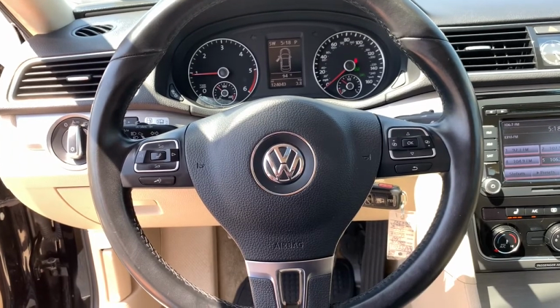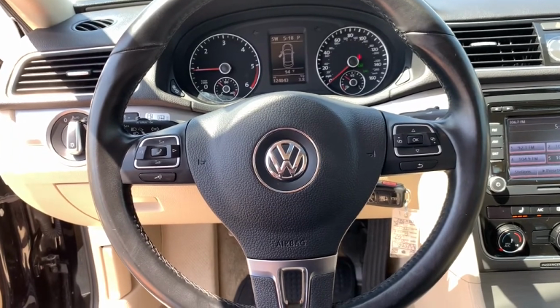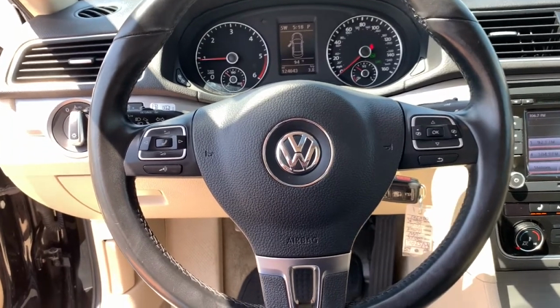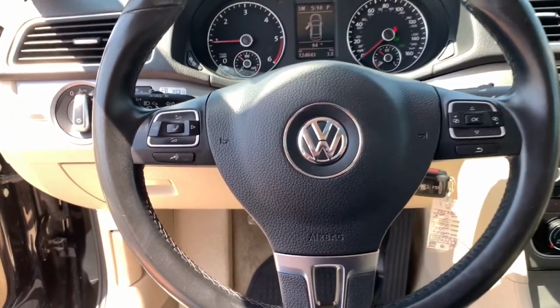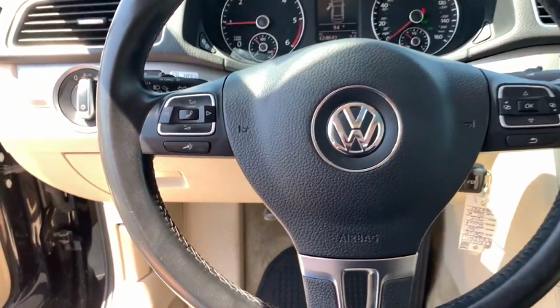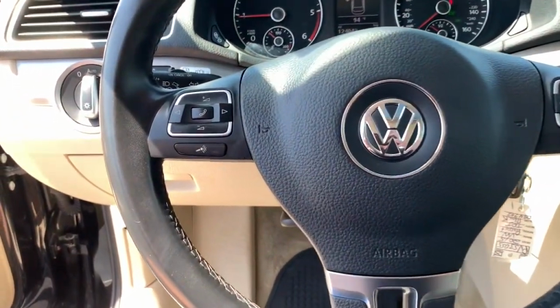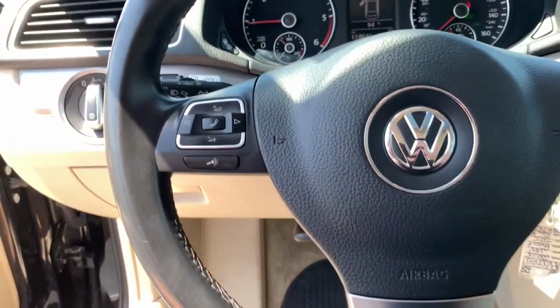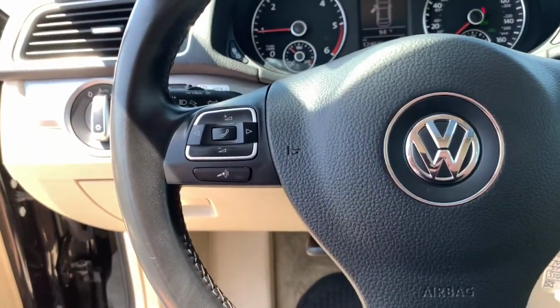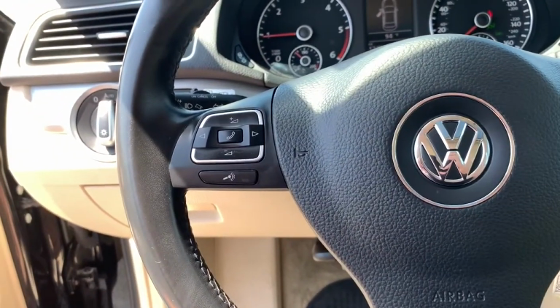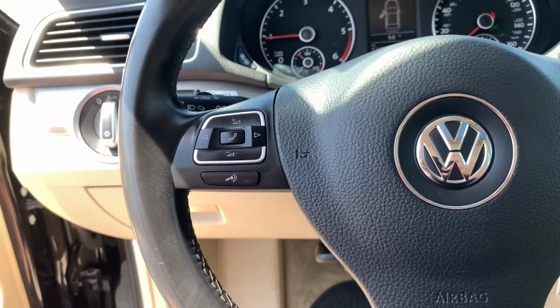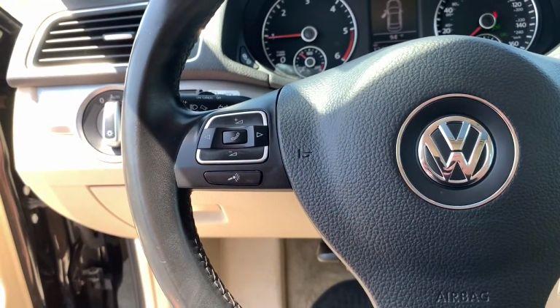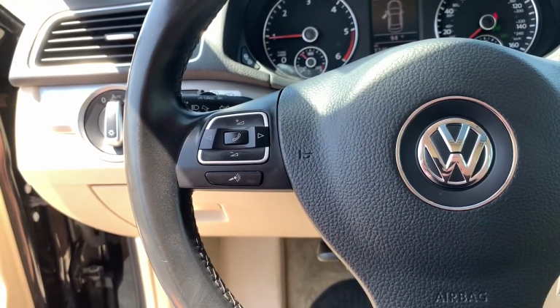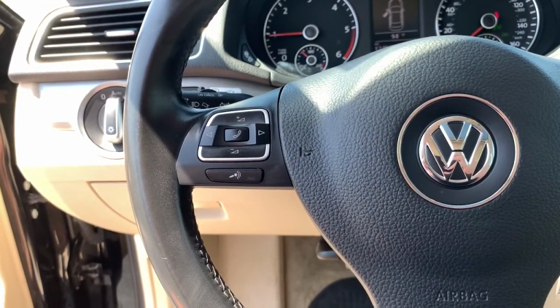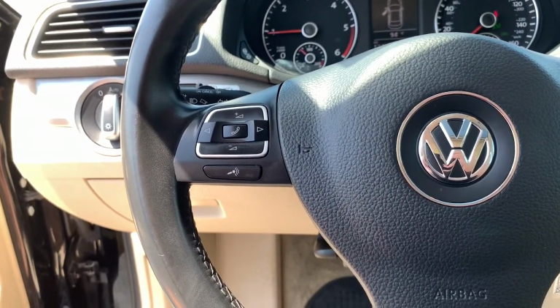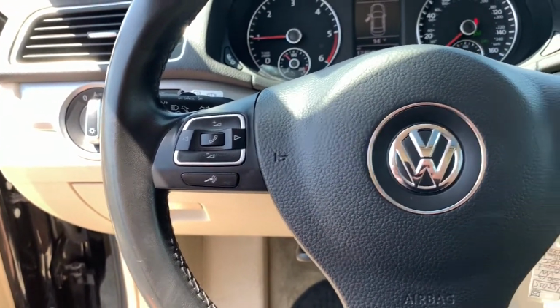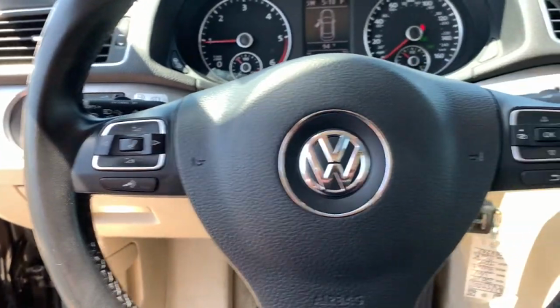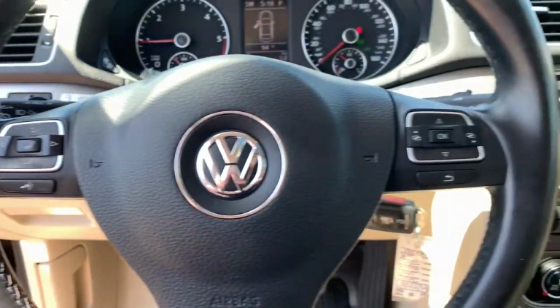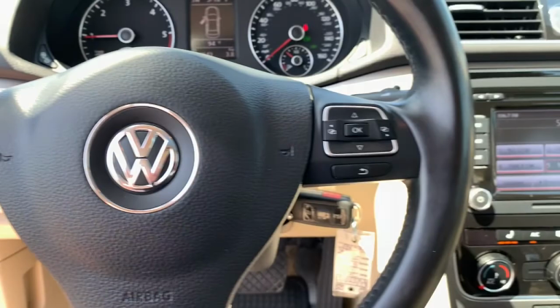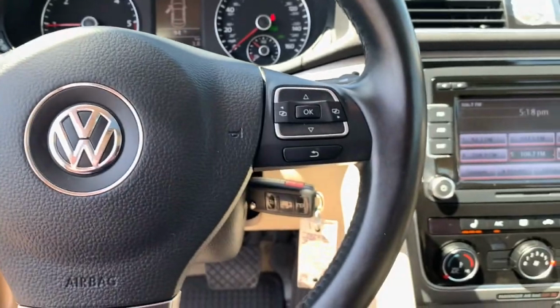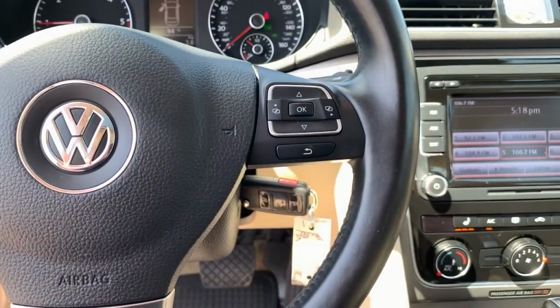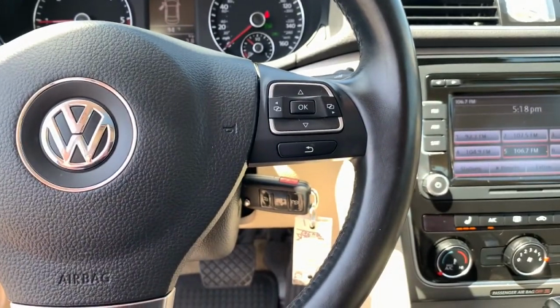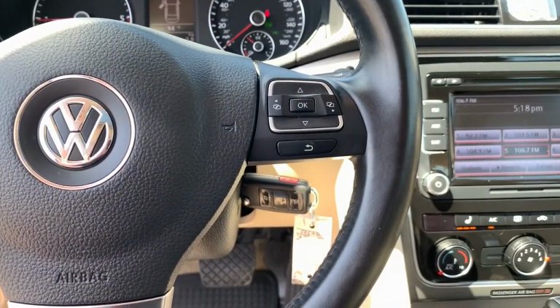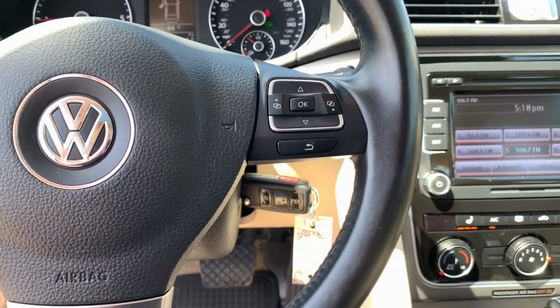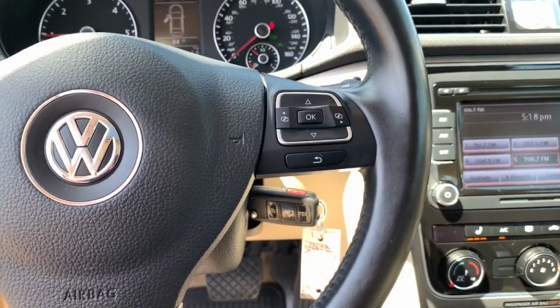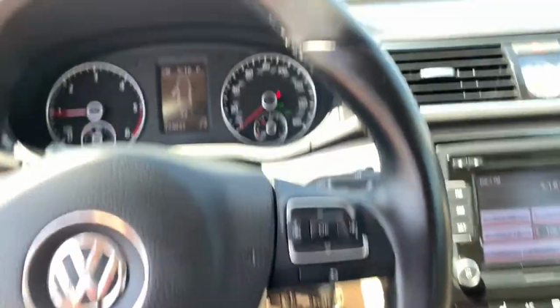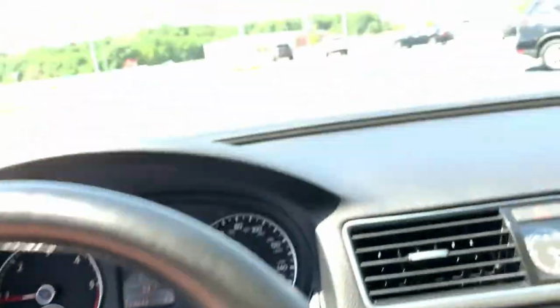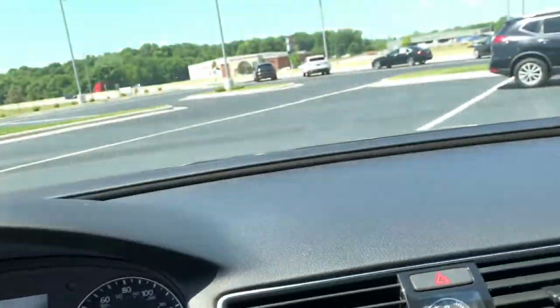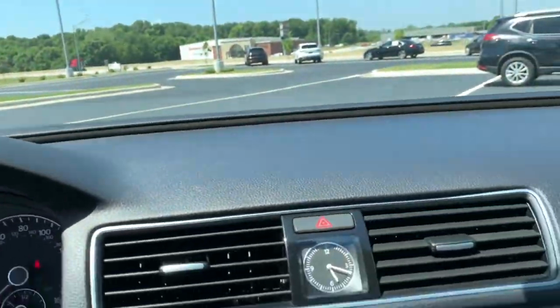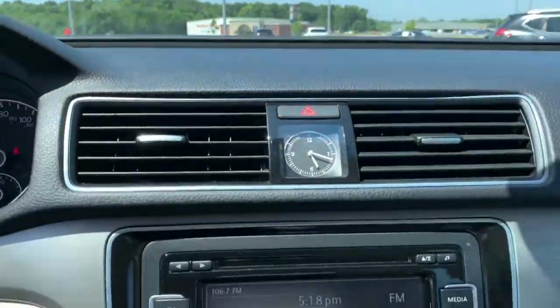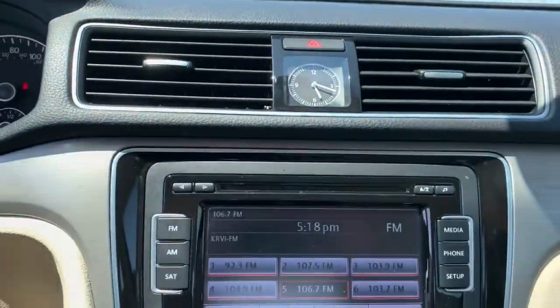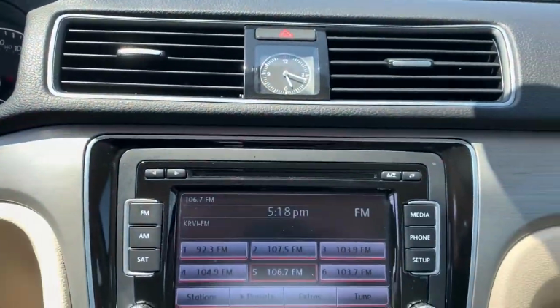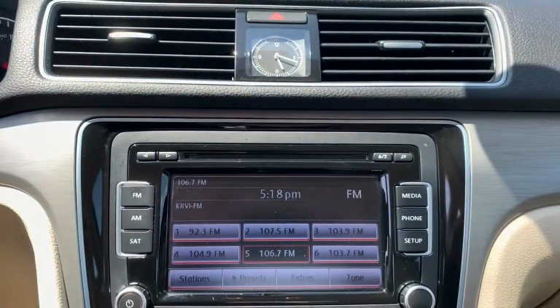Choose fun. Get behind the wheel of this spirited Passat. Come in for a fun and easy test drive. Our team will make it the best part of your day.